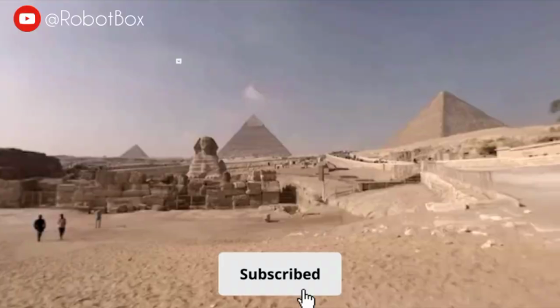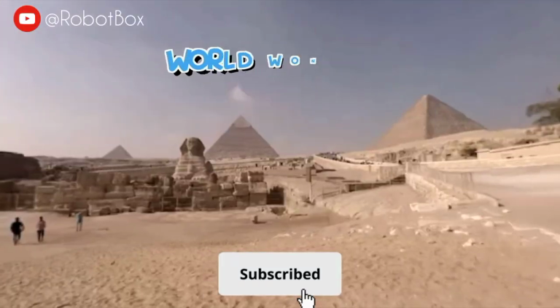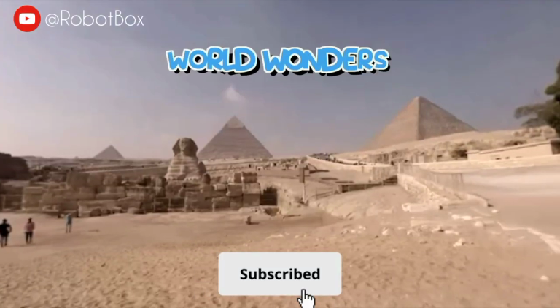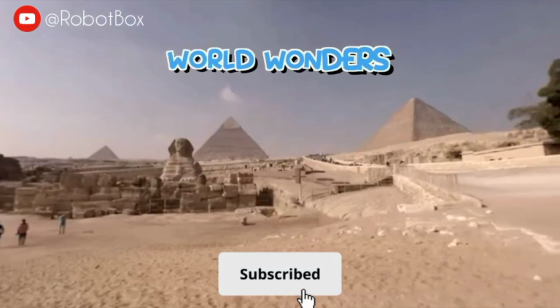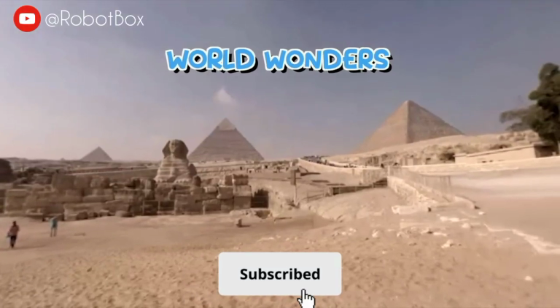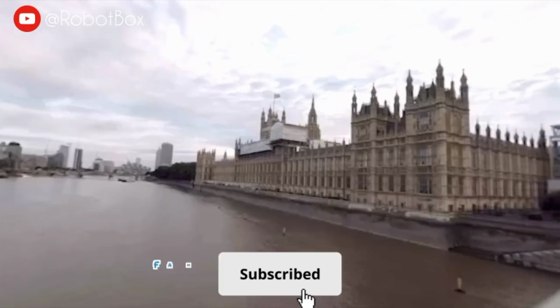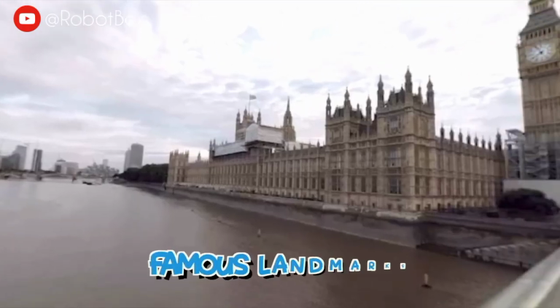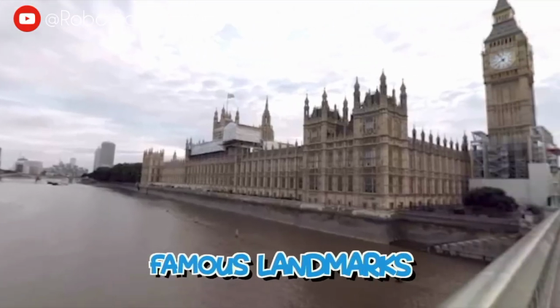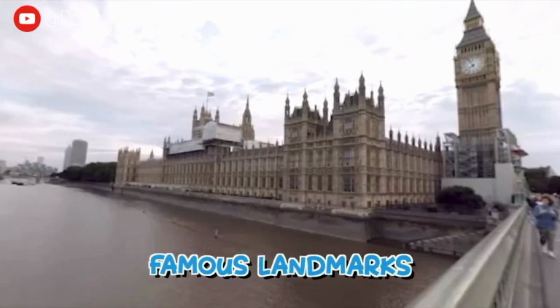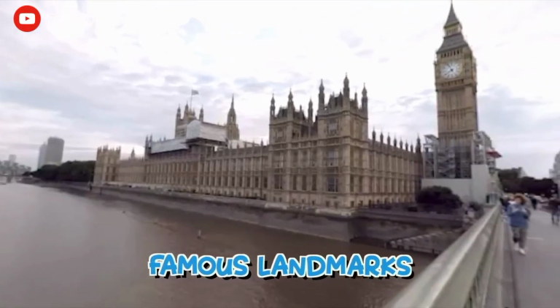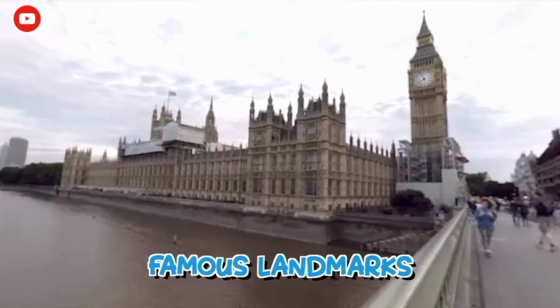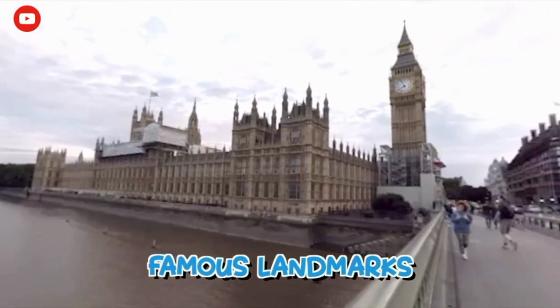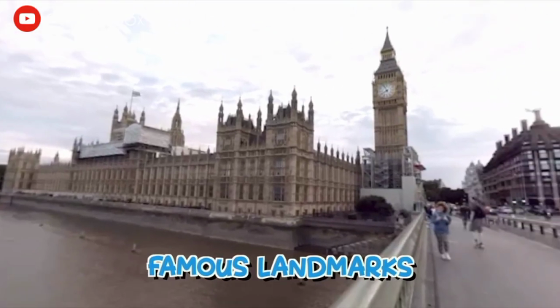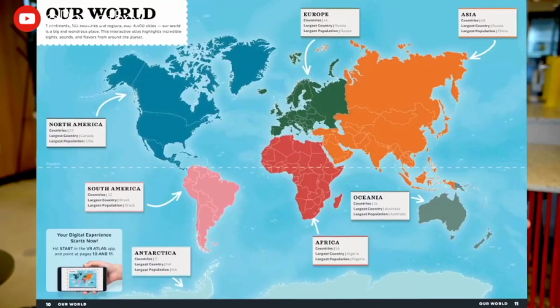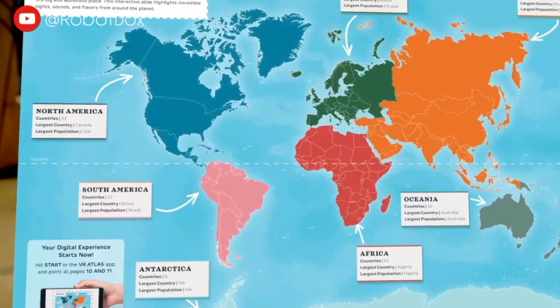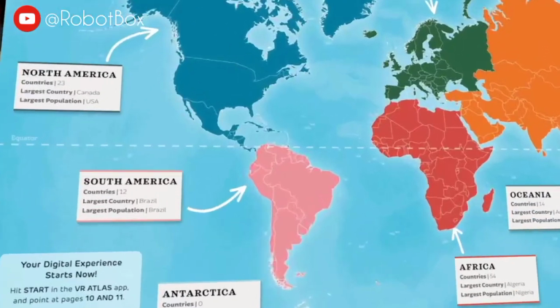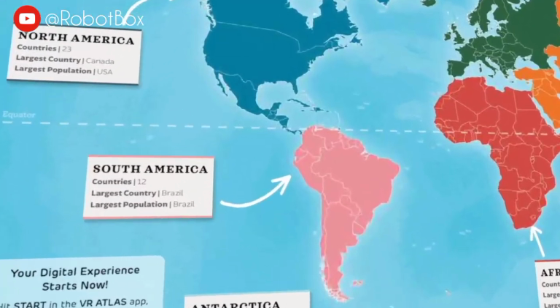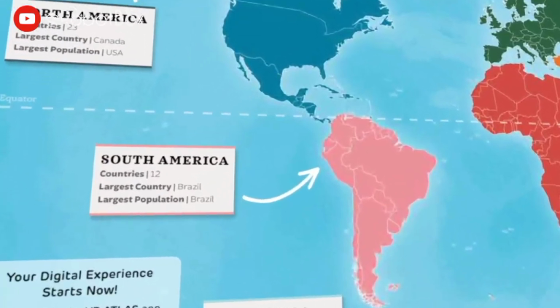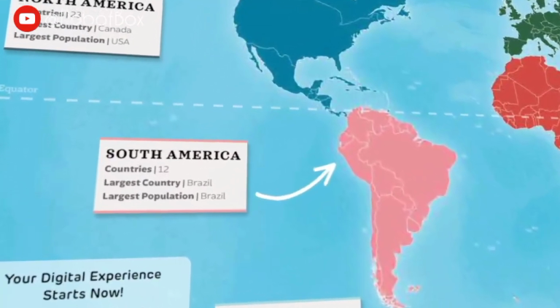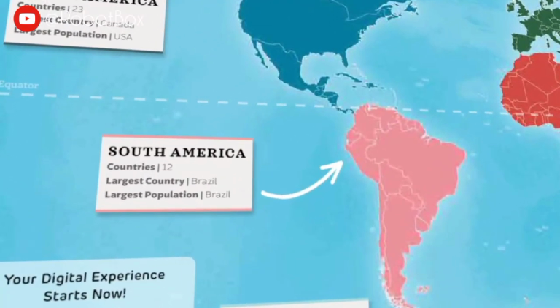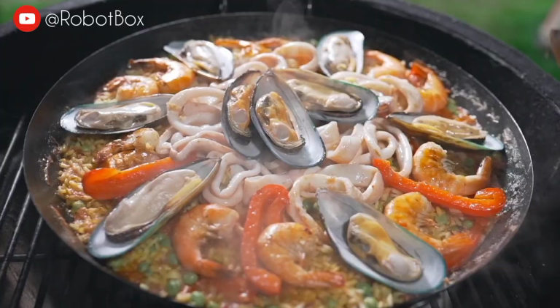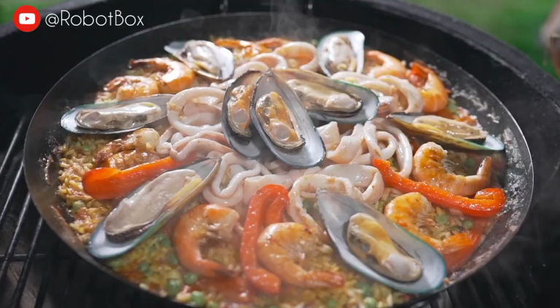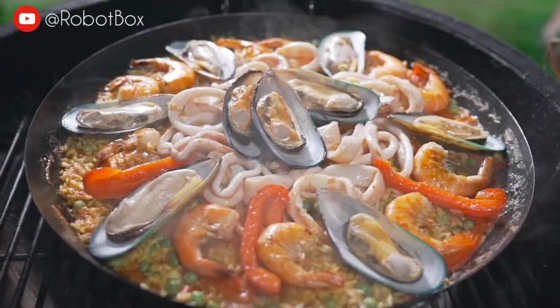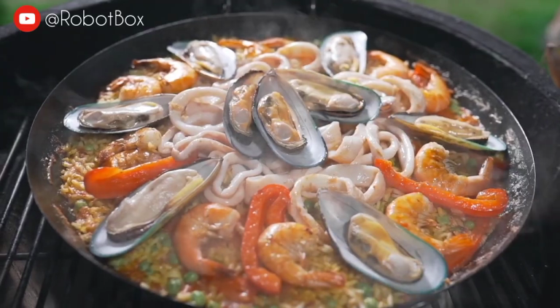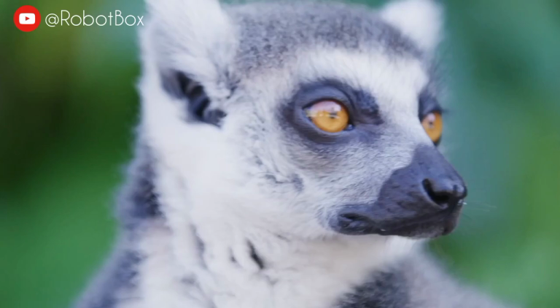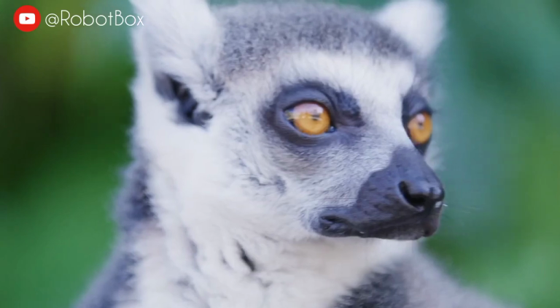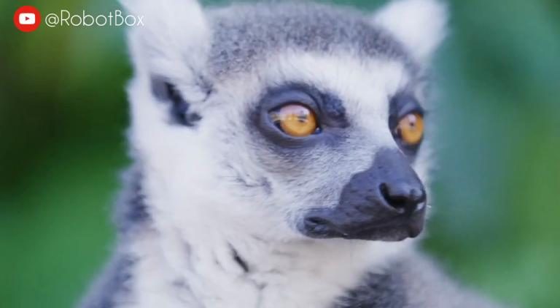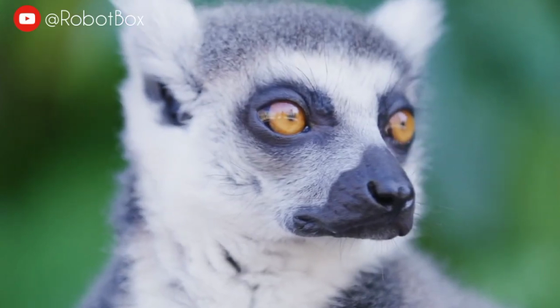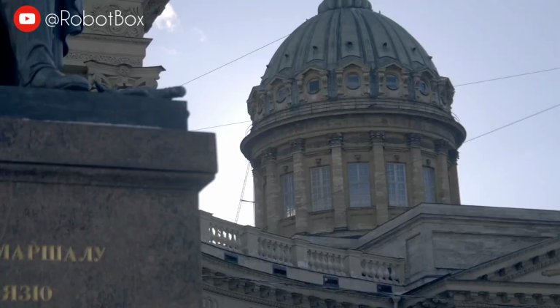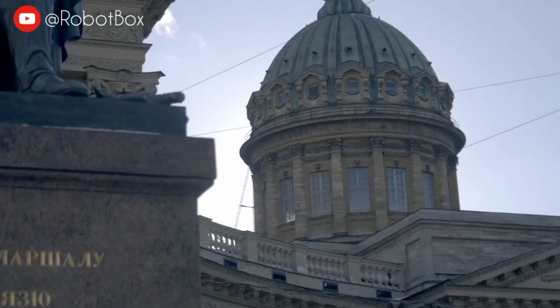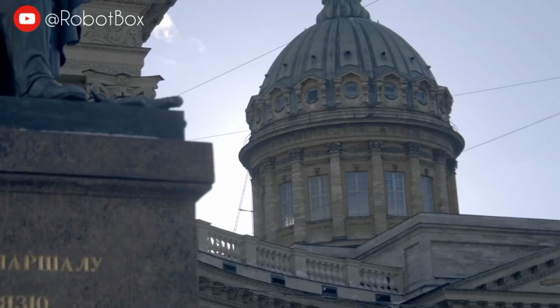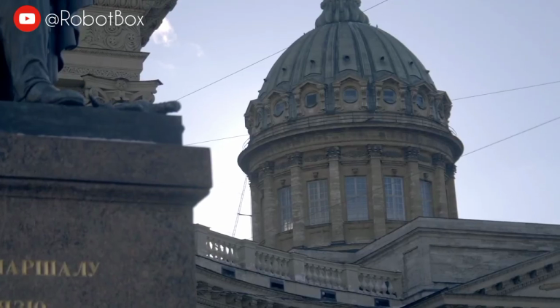From world wonders to famous landmarks, we discover countries, continents, food, culture, wildlife, history, and more.